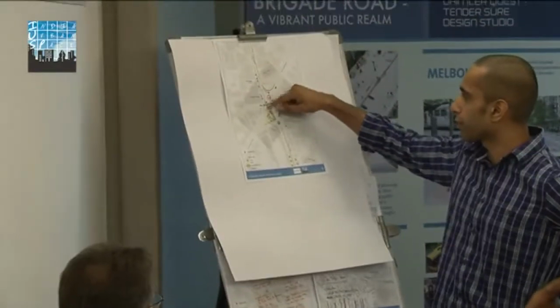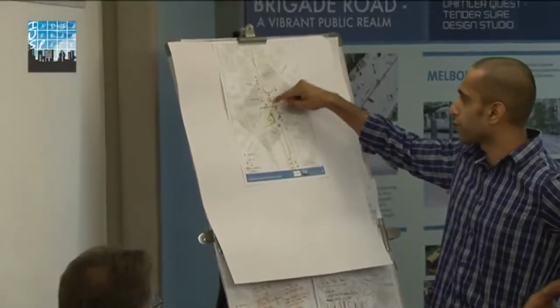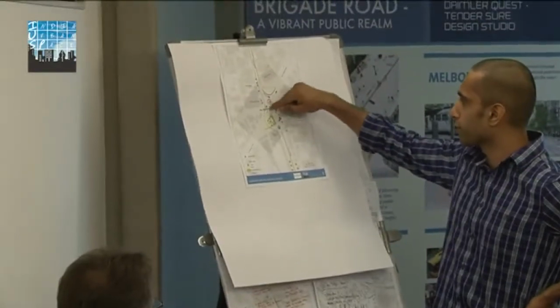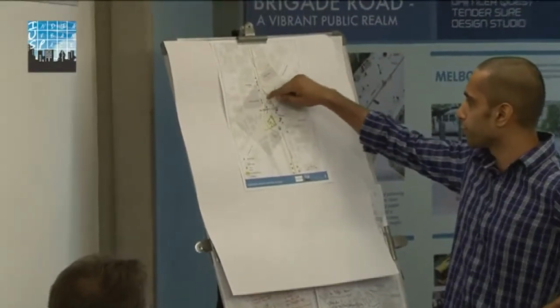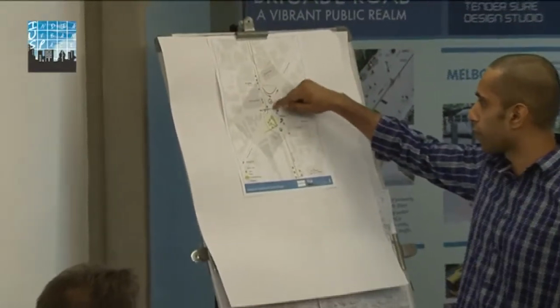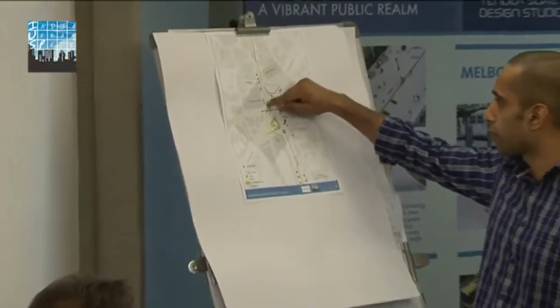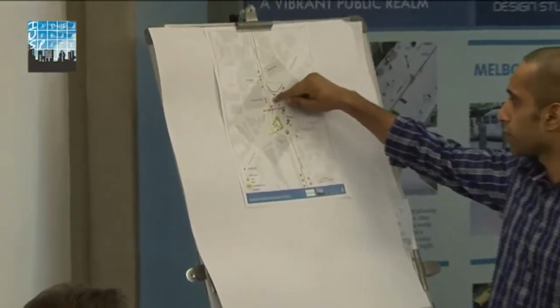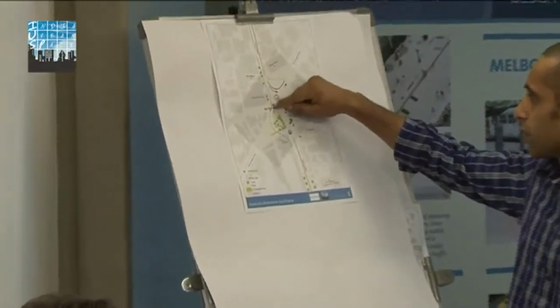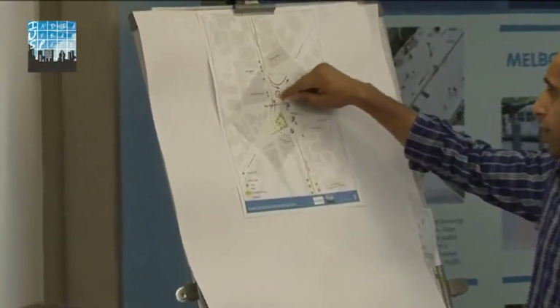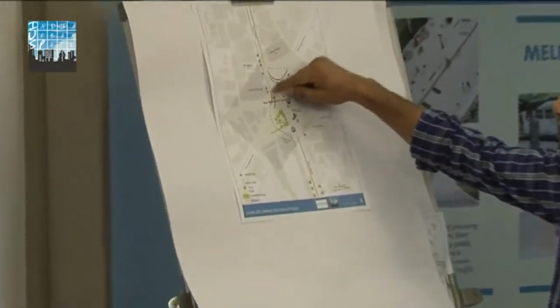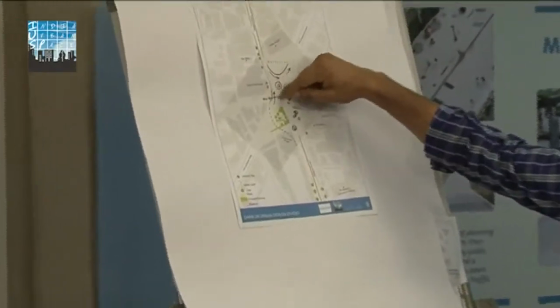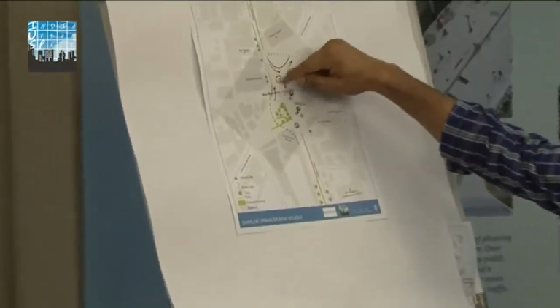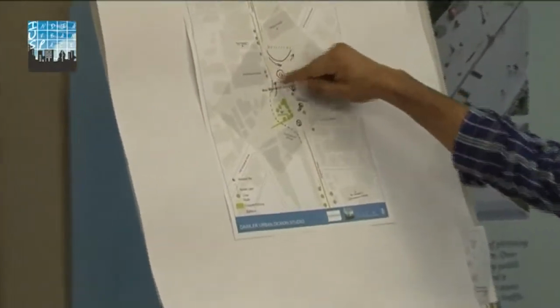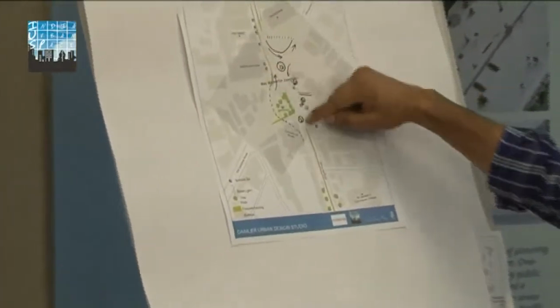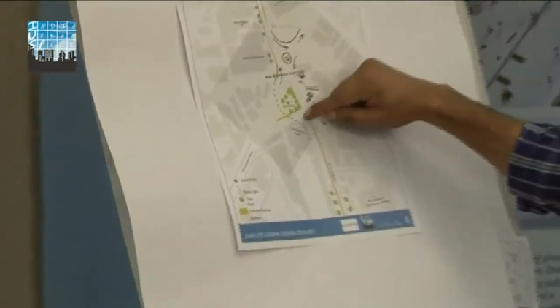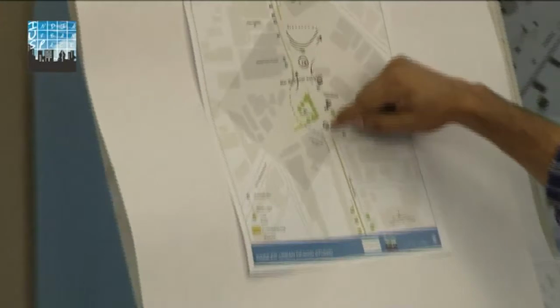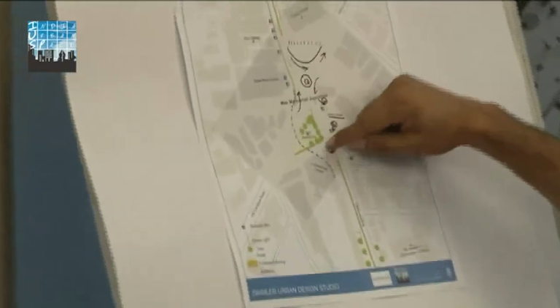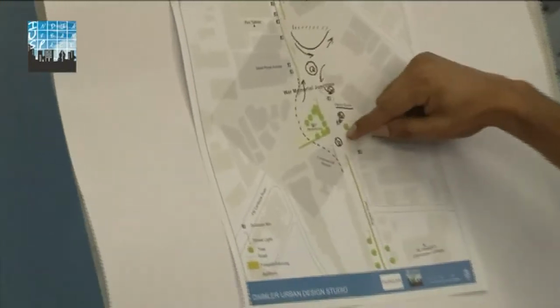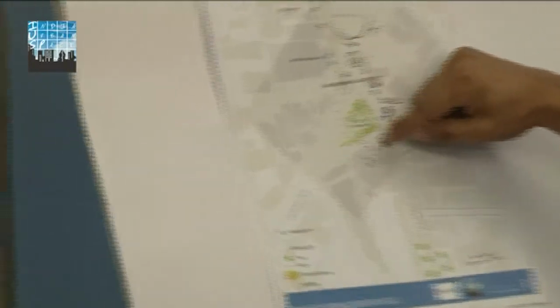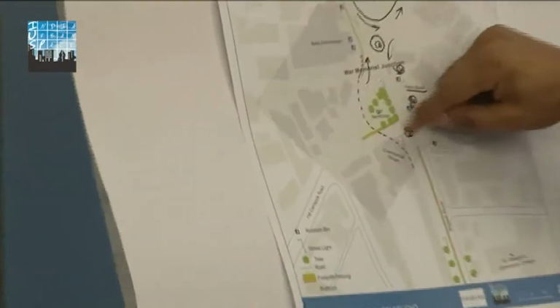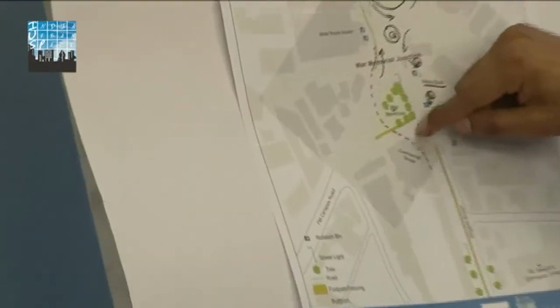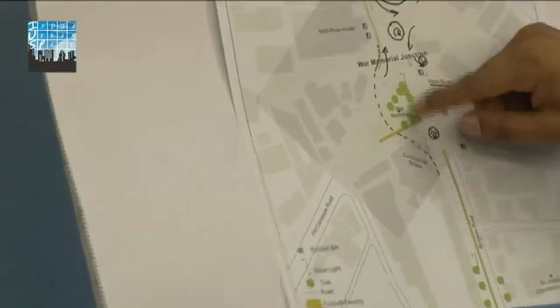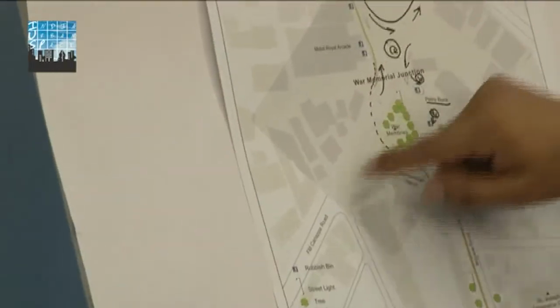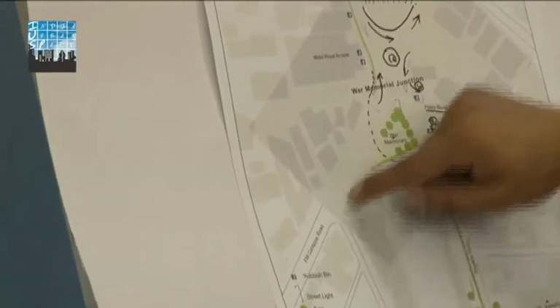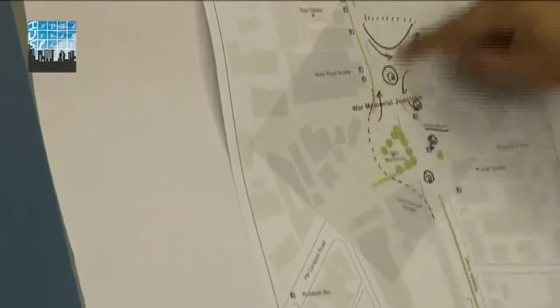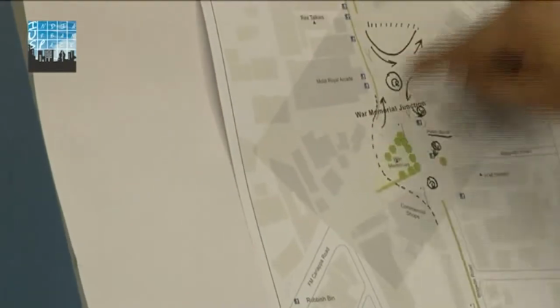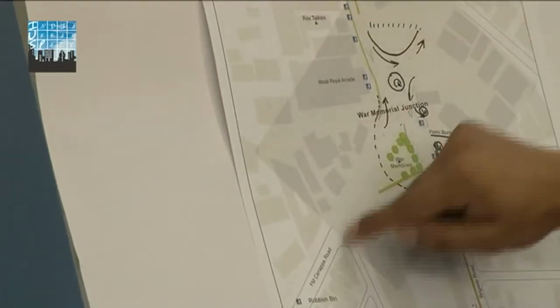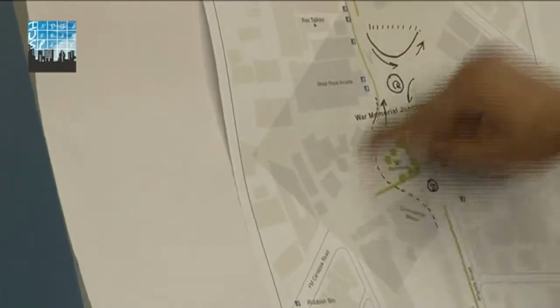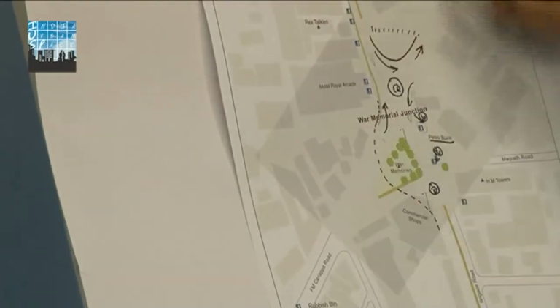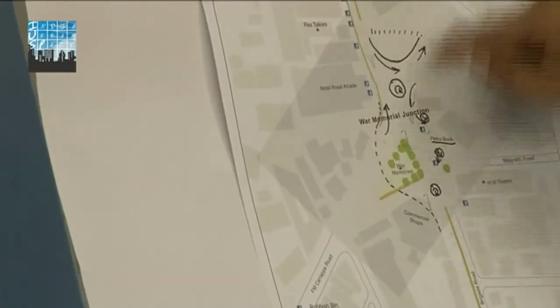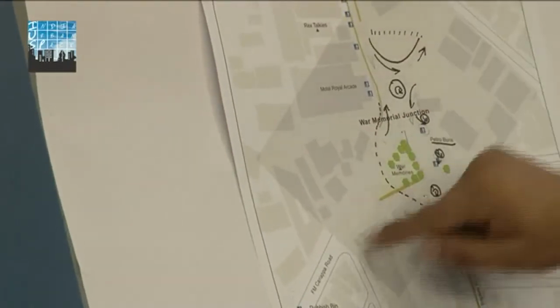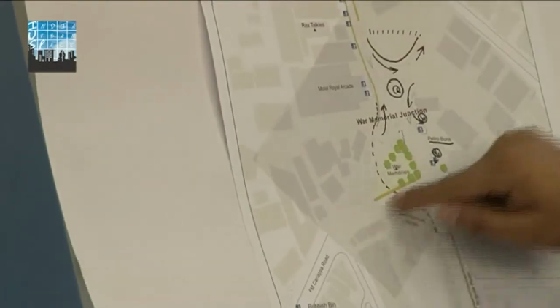Two potential roundabouts were proposed — introducing roundabouts at the main intersection and across from Cafe Day down here, which would make the flow of traffic a lot more efficient.